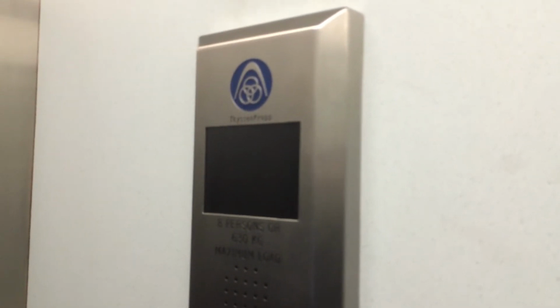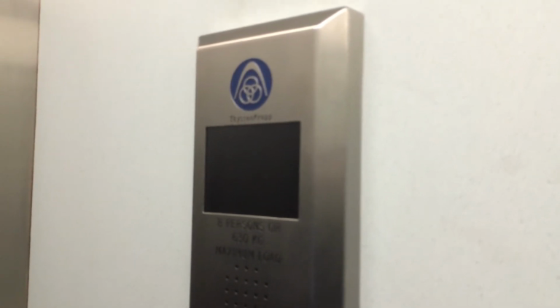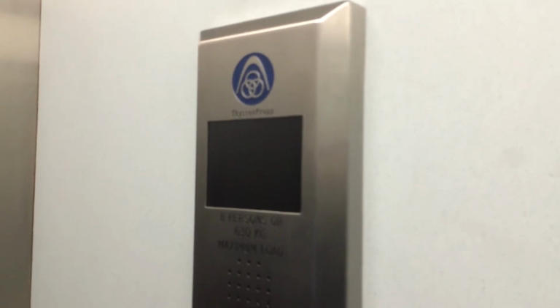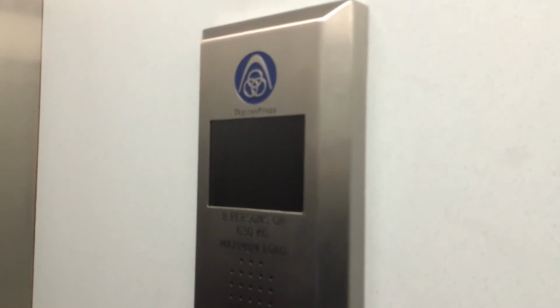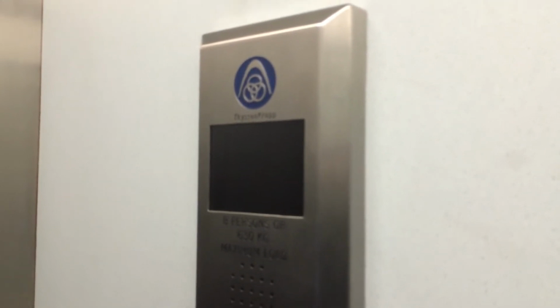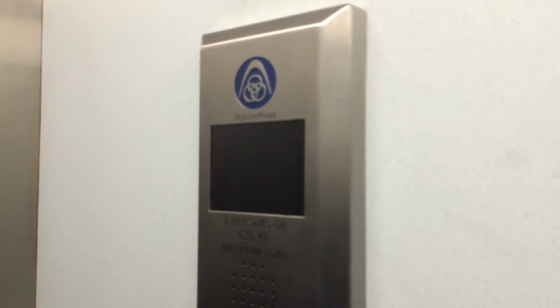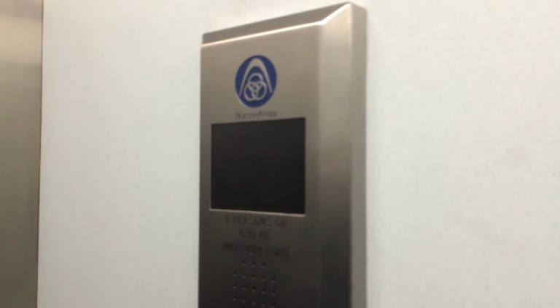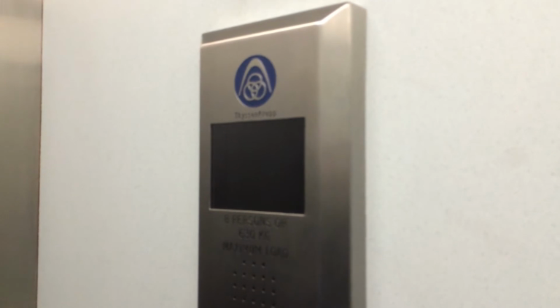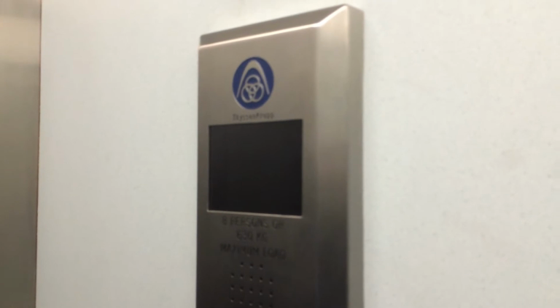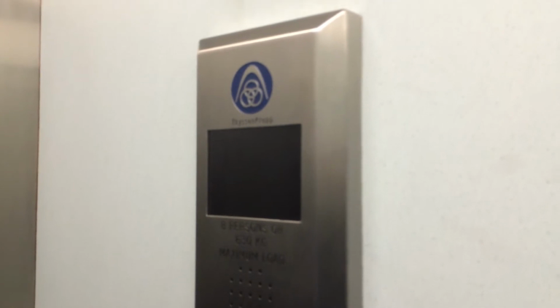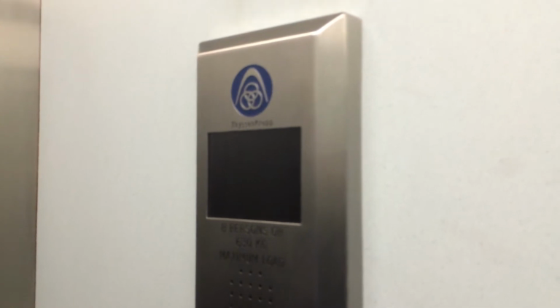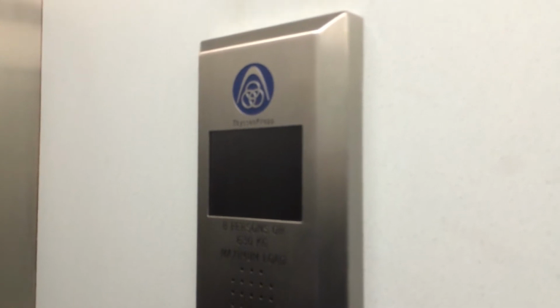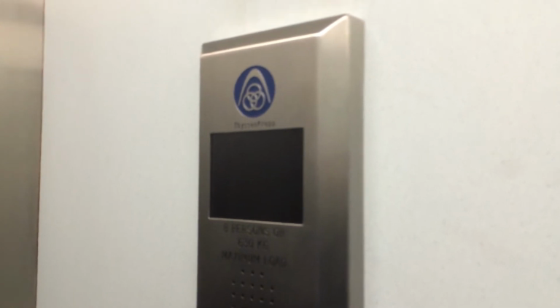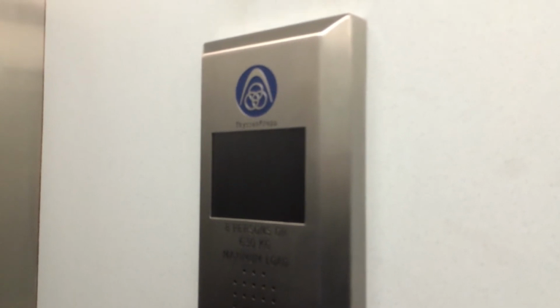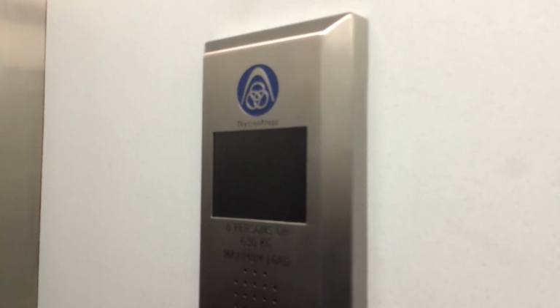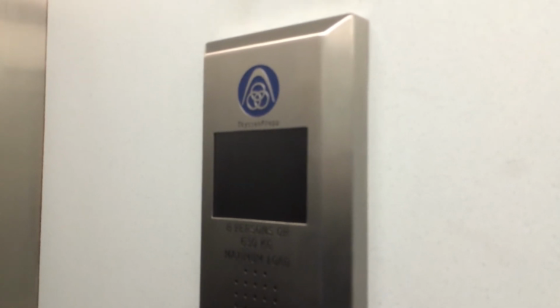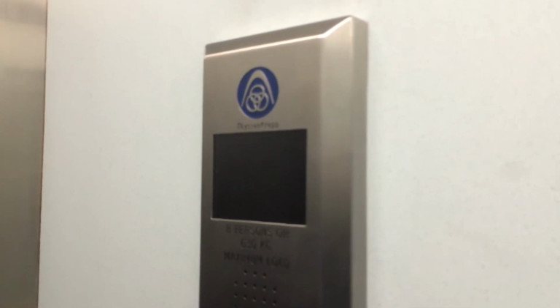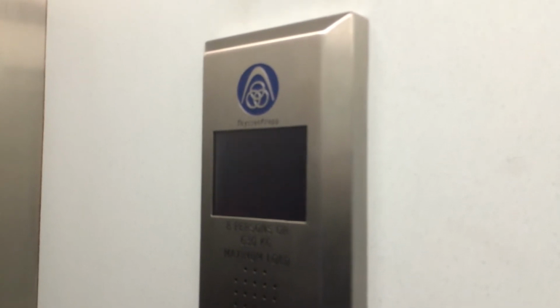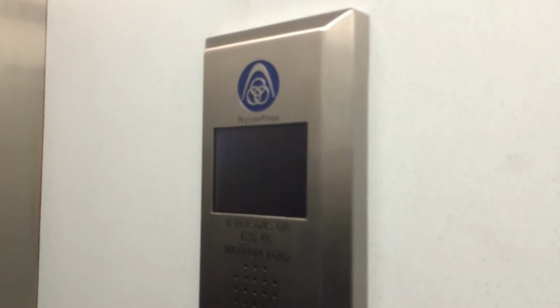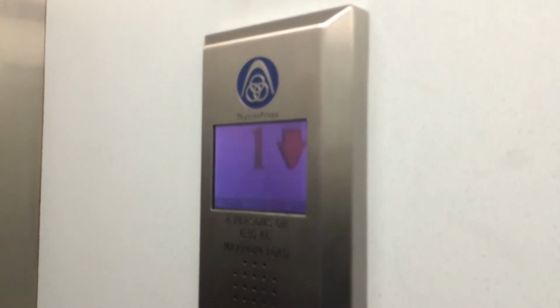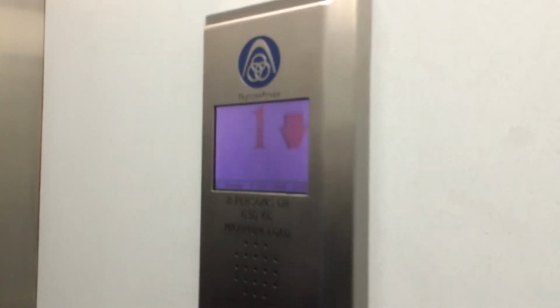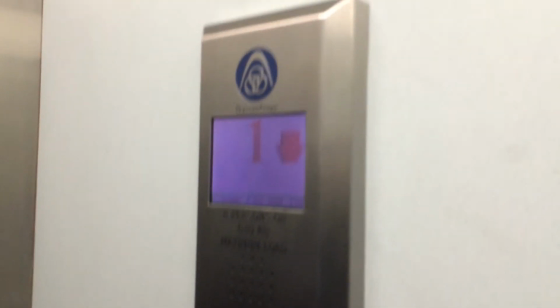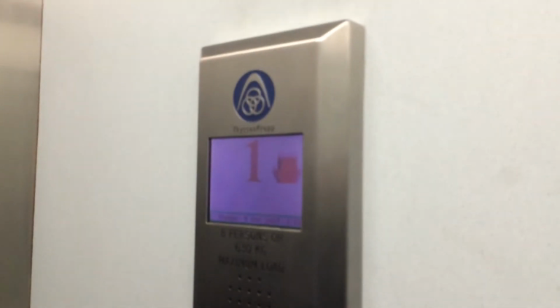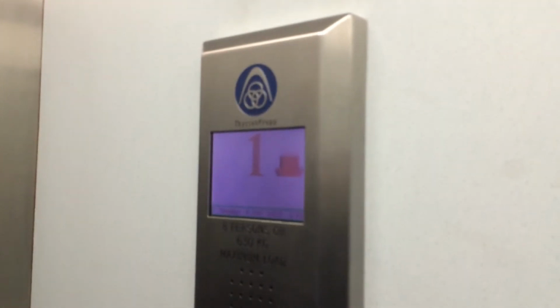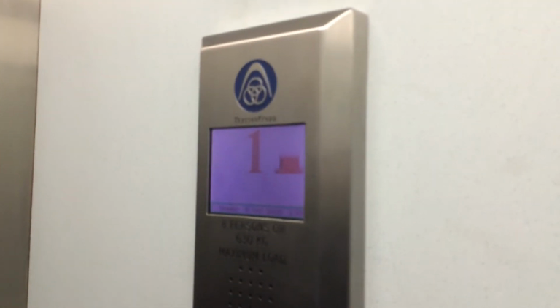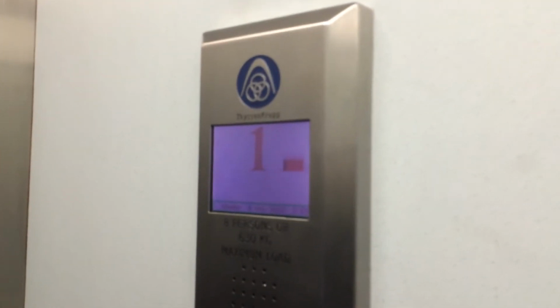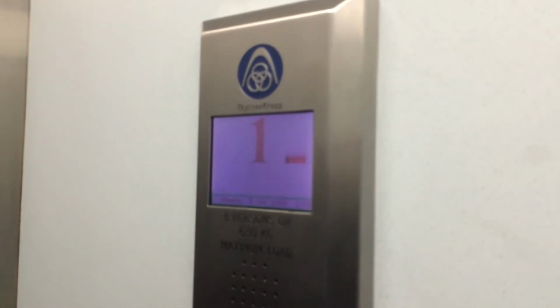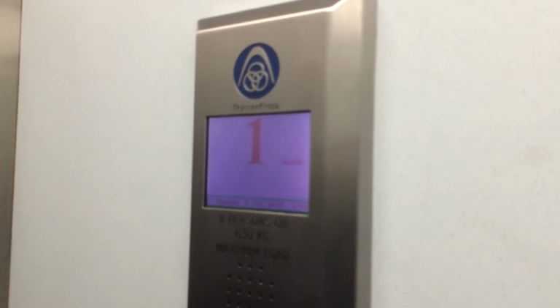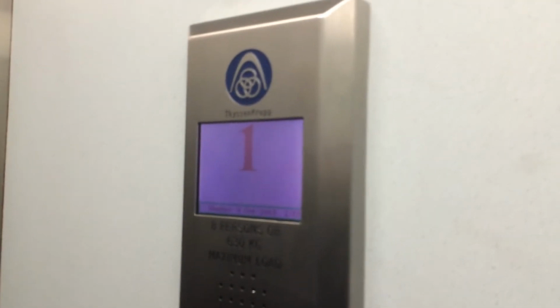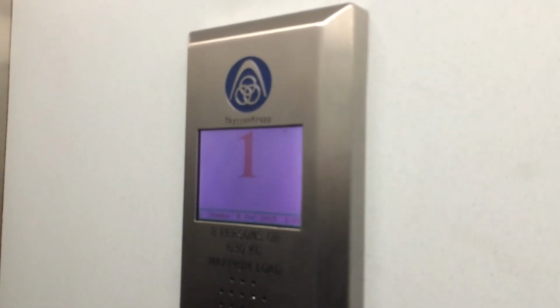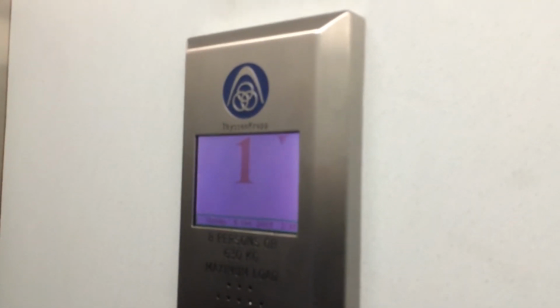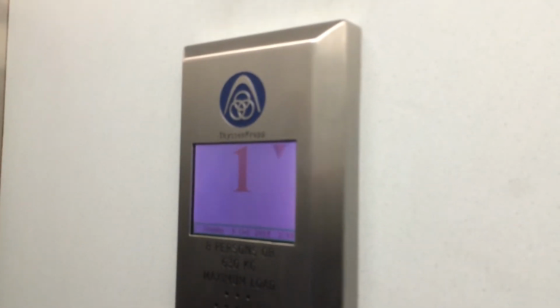It was installed in the late 2000s. Here we are at 1. The indicator's working.